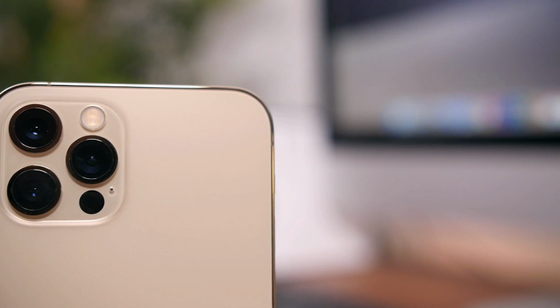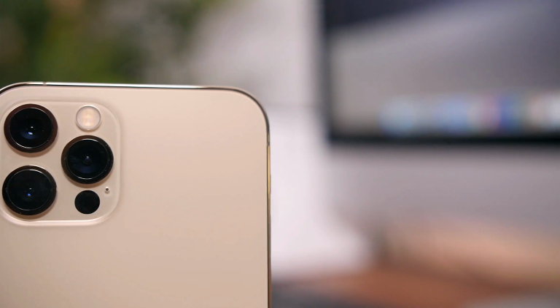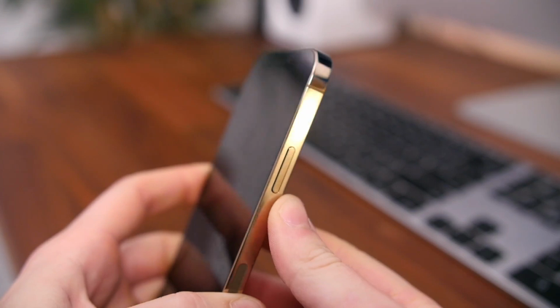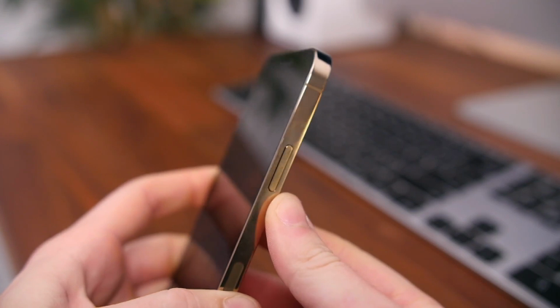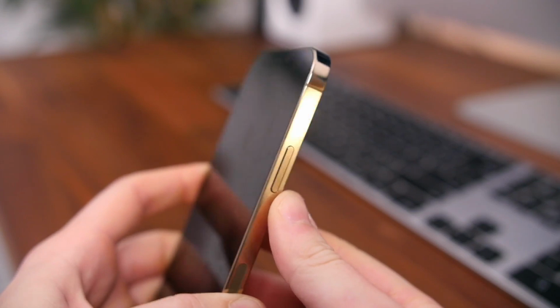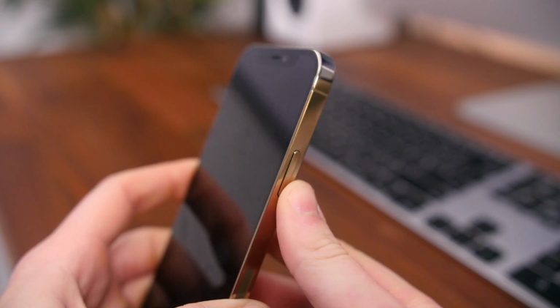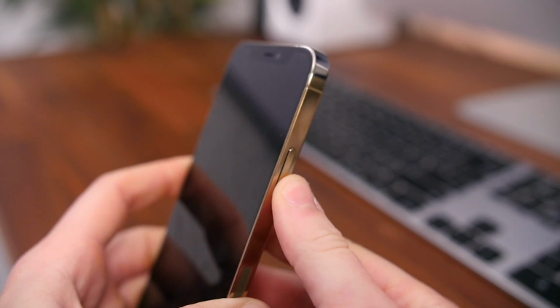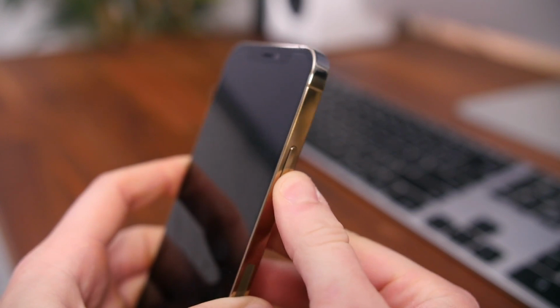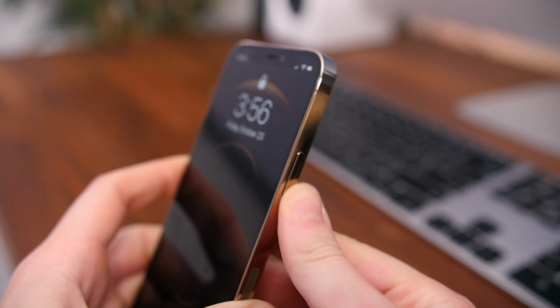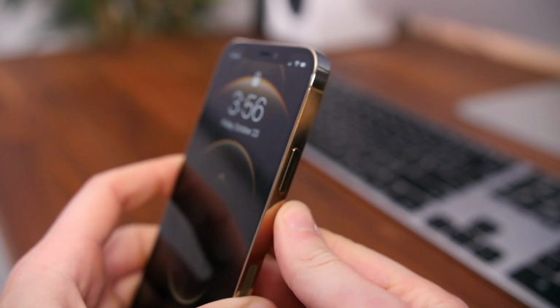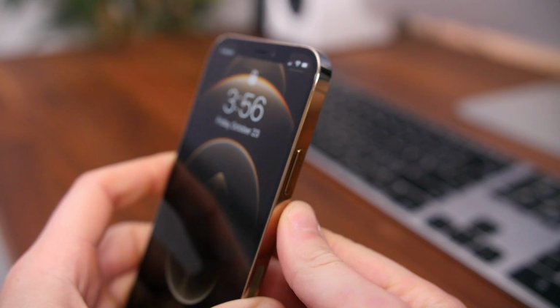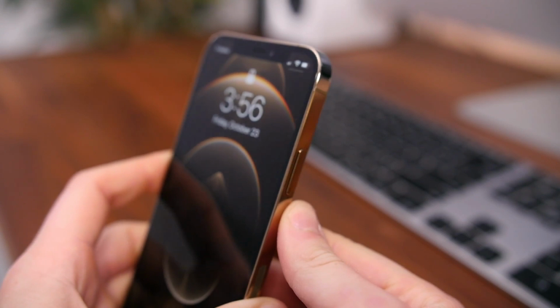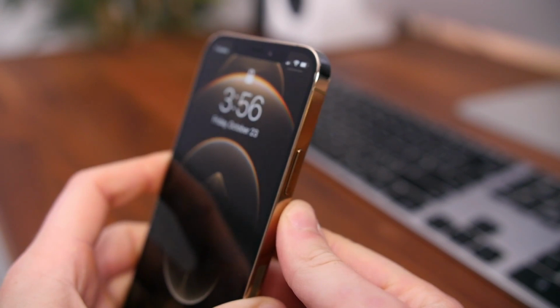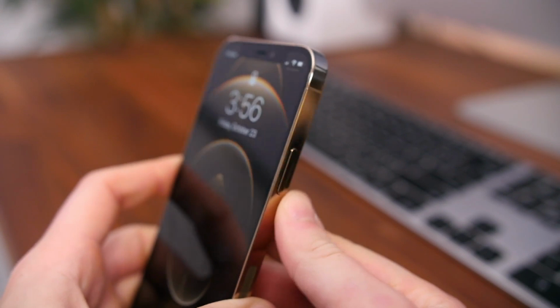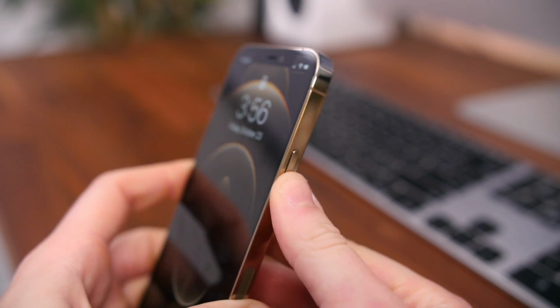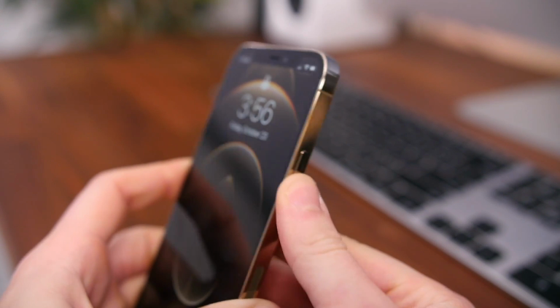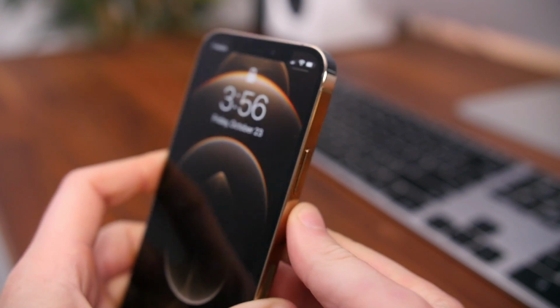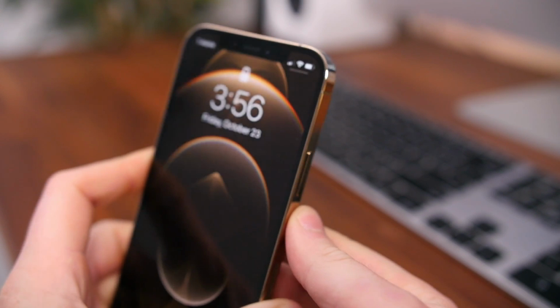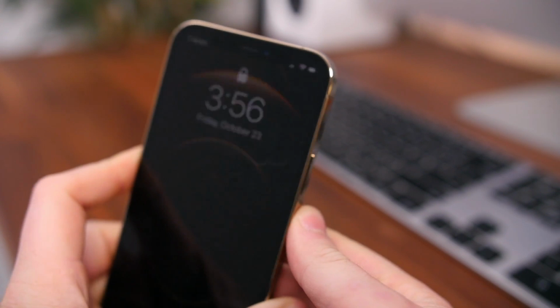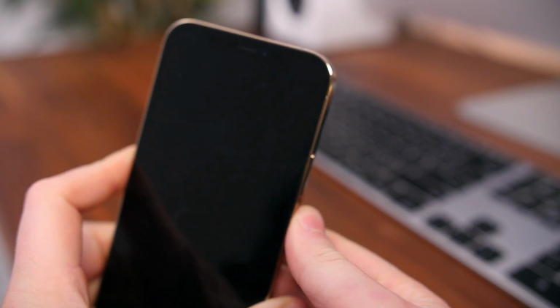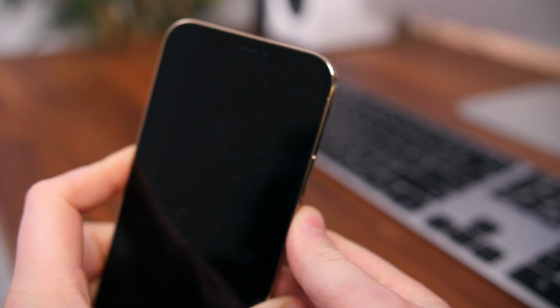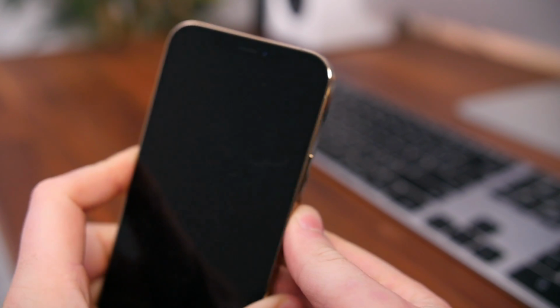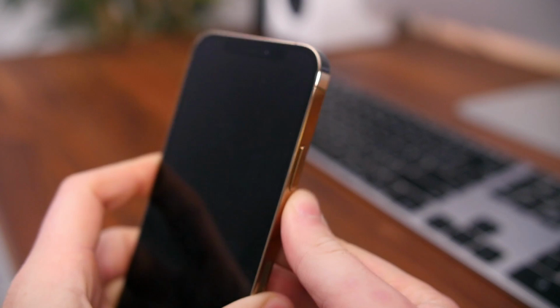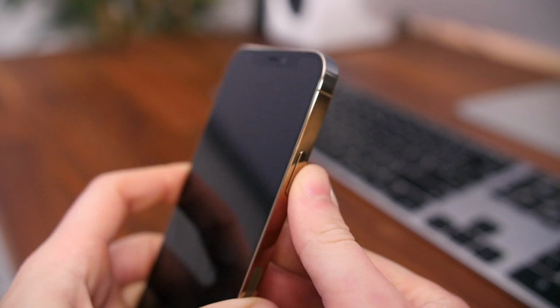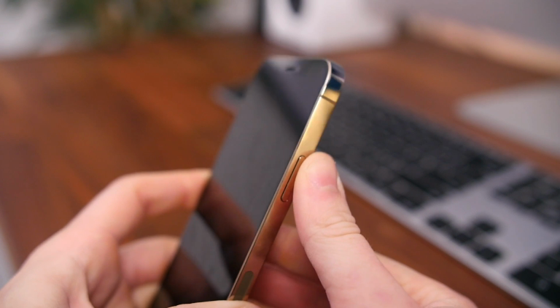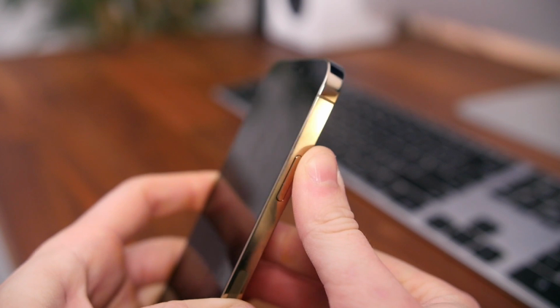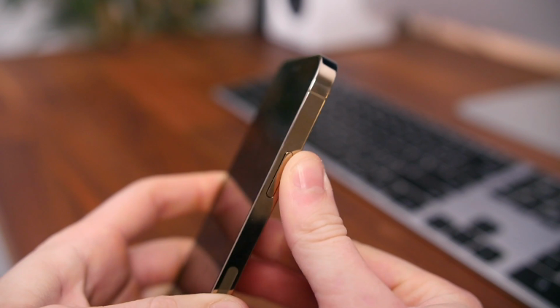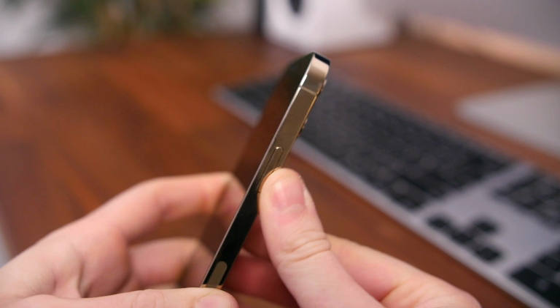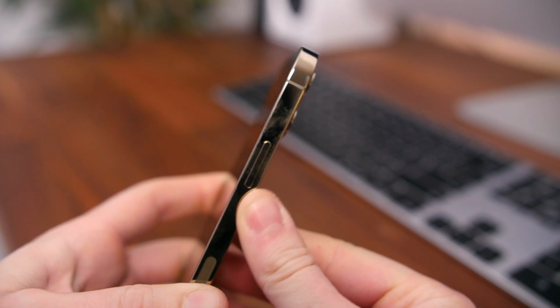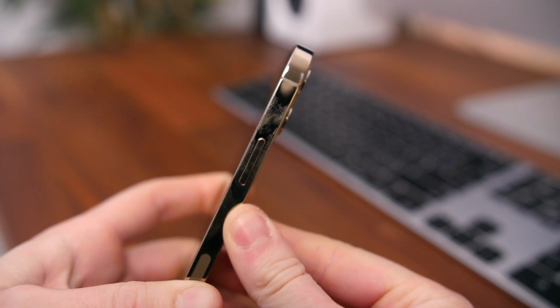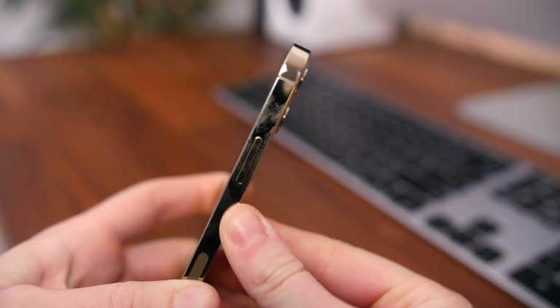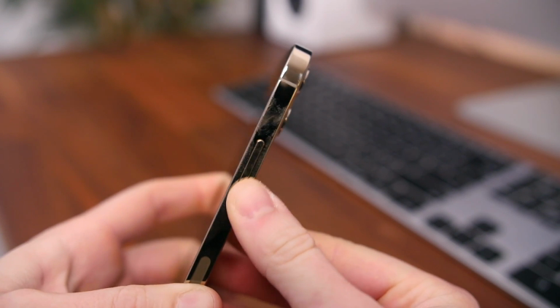The buttons are noticeably more flat and flush than in previous iPhones, but they still feel pretty nice and tactile.